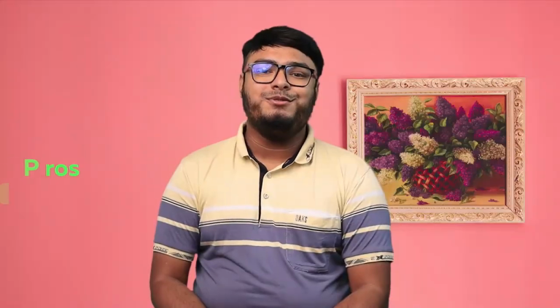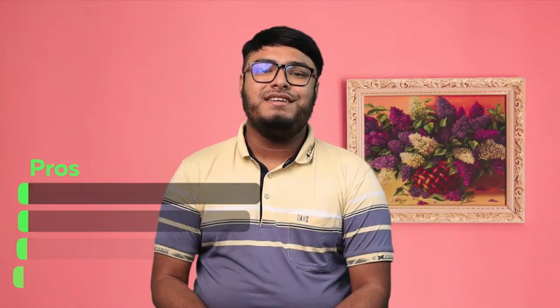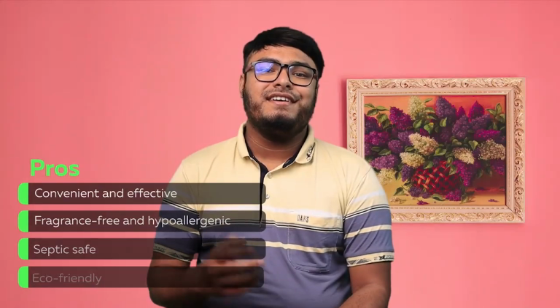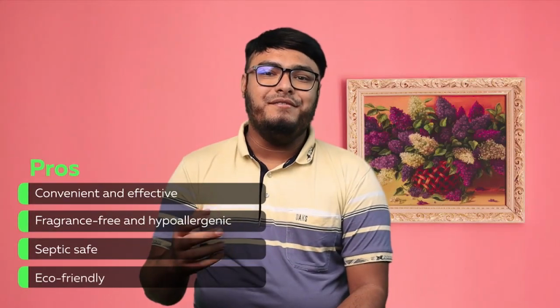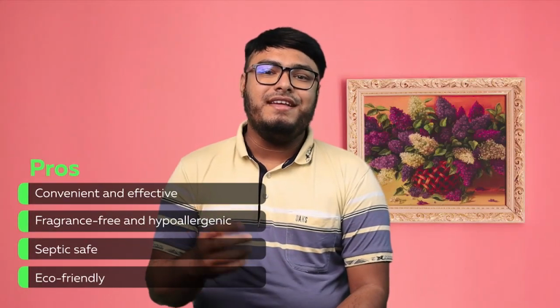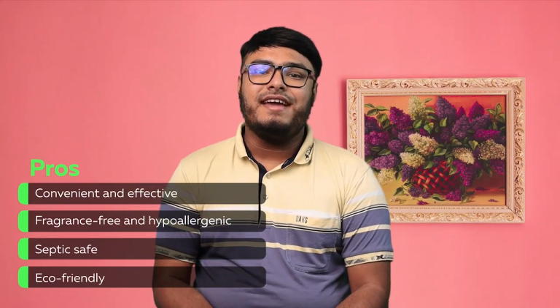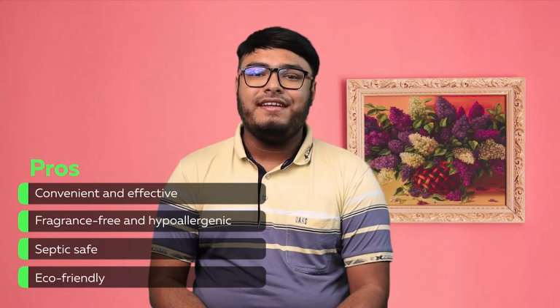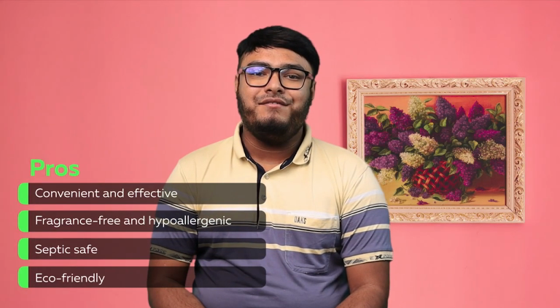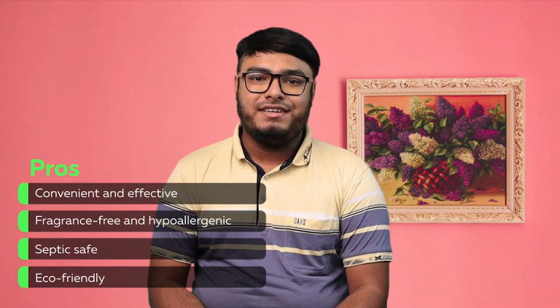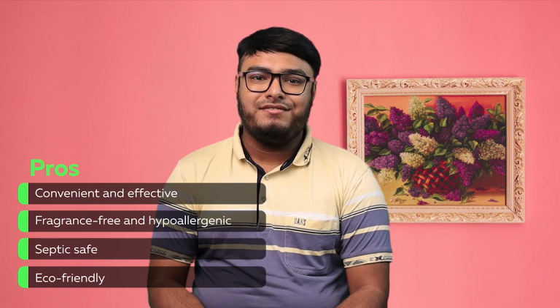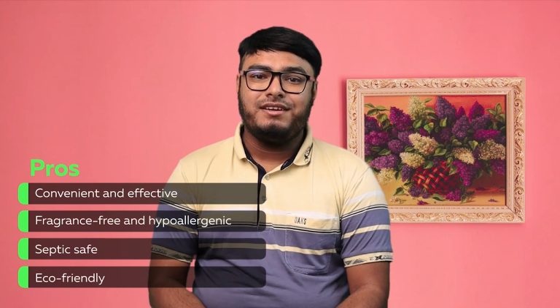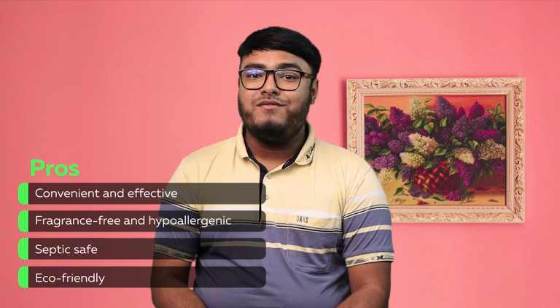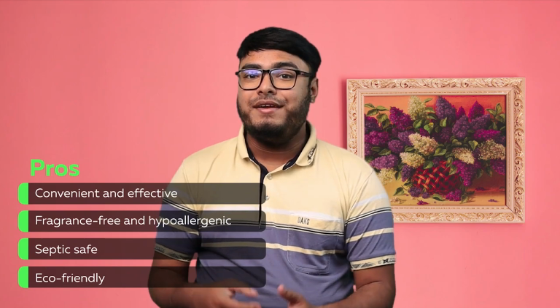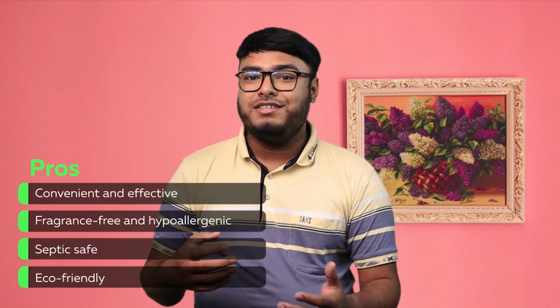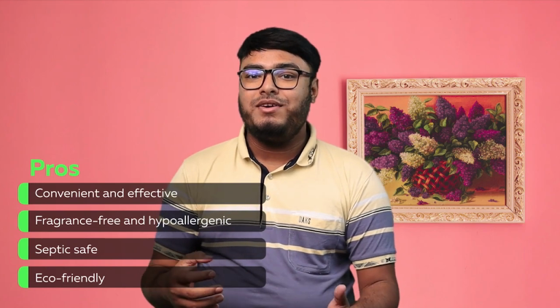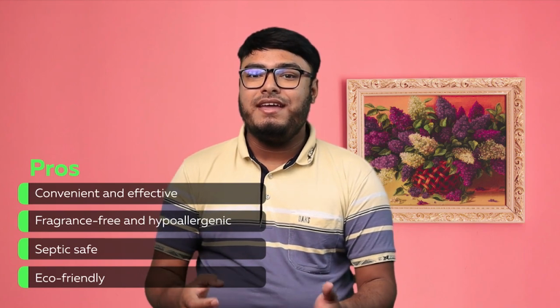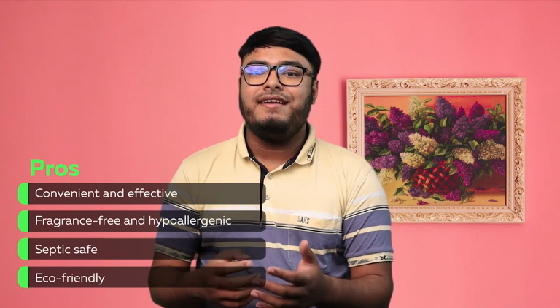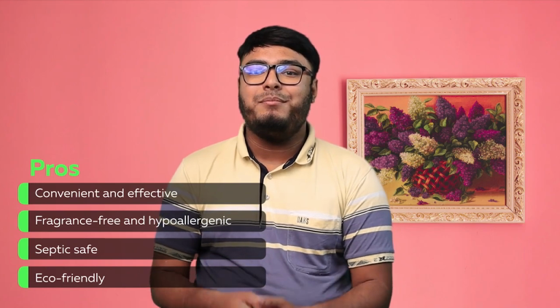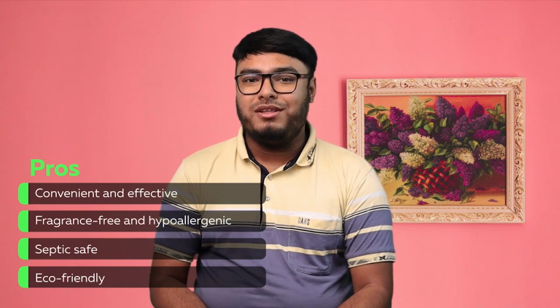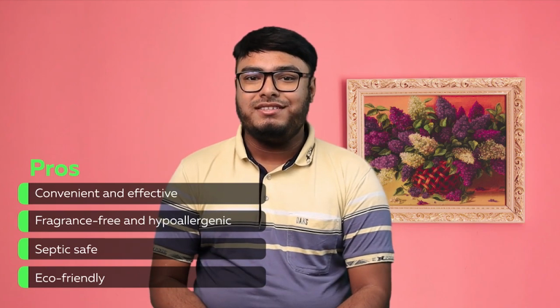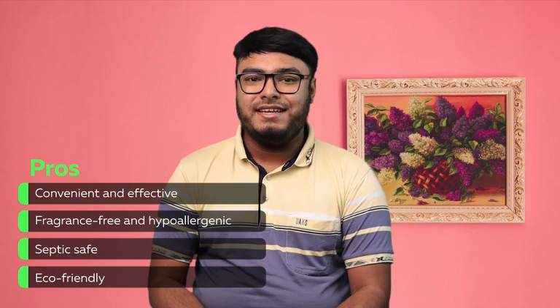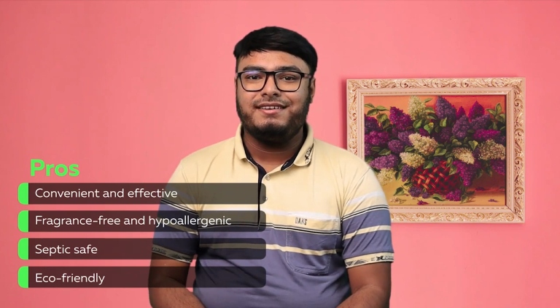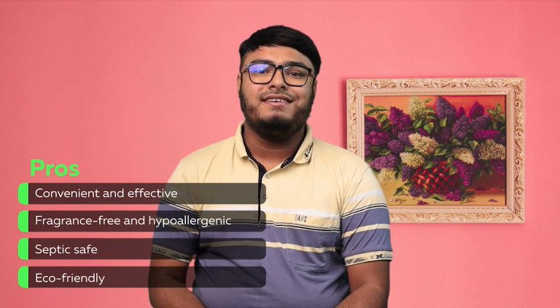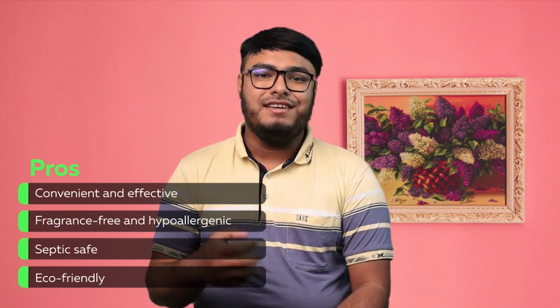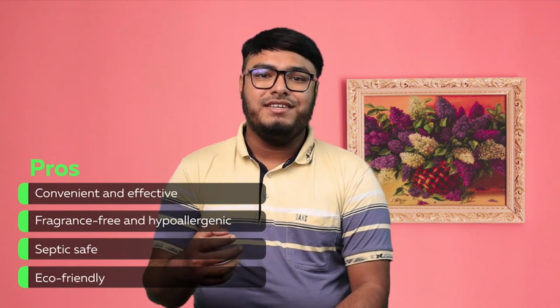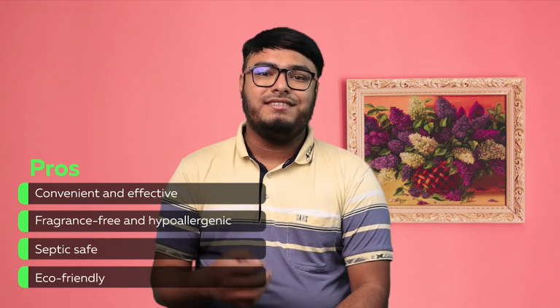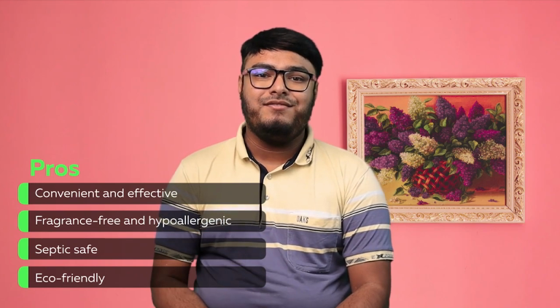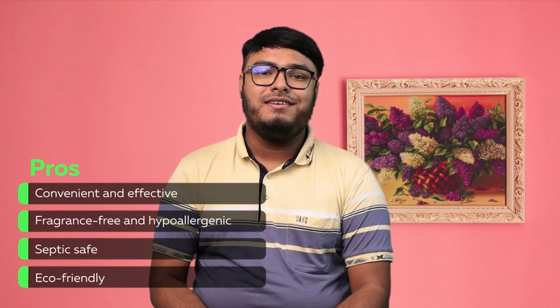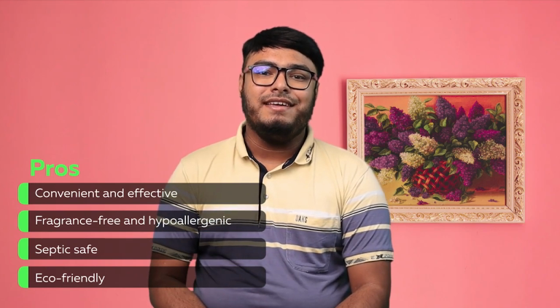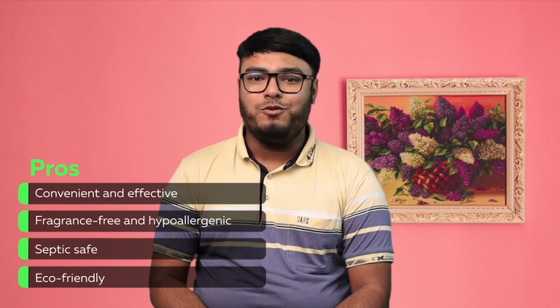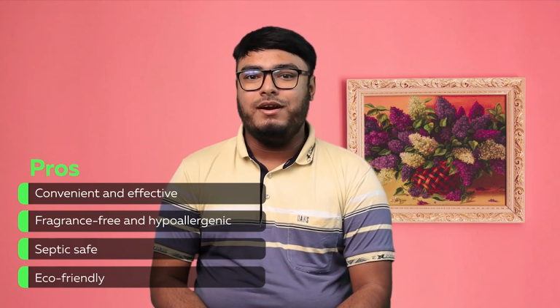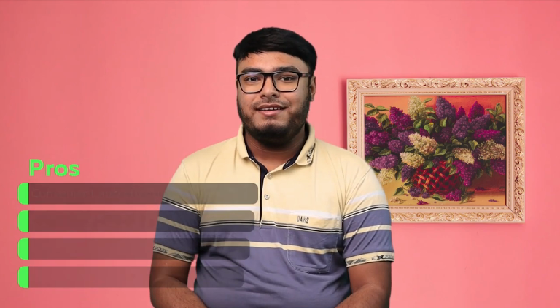Pros: convenient and effective, fragrance-free and hypoallergenic, septic-safe, and eco-friendly.